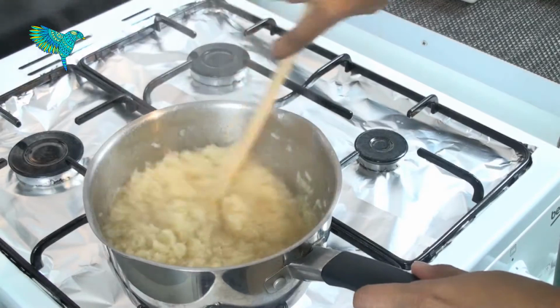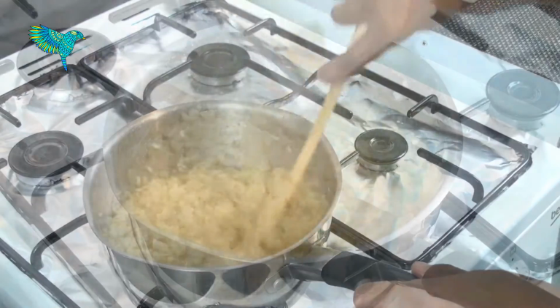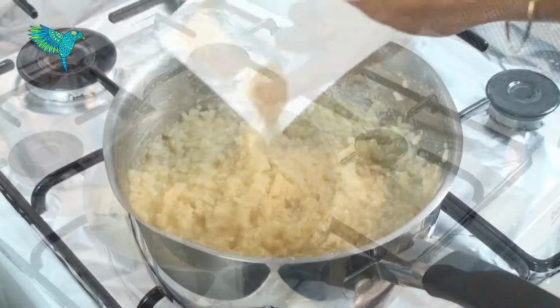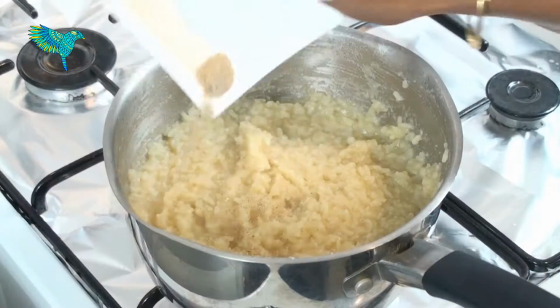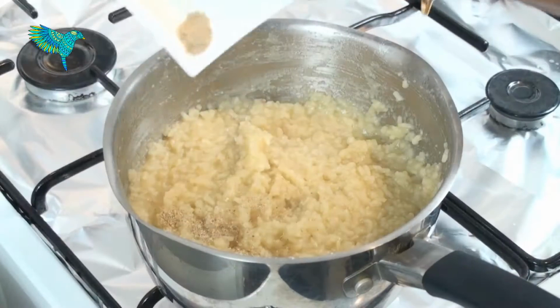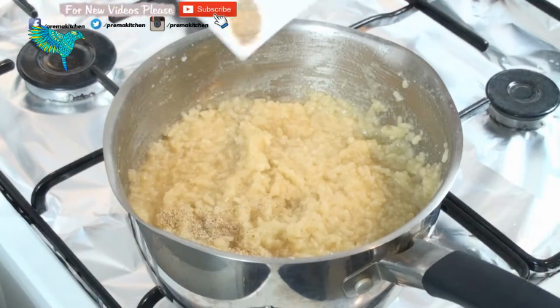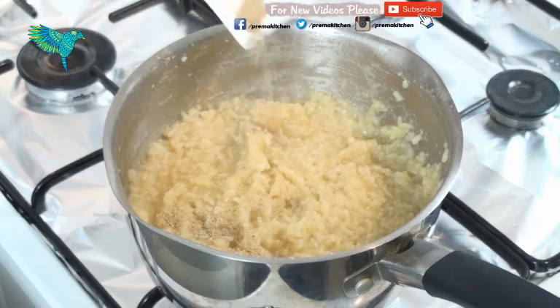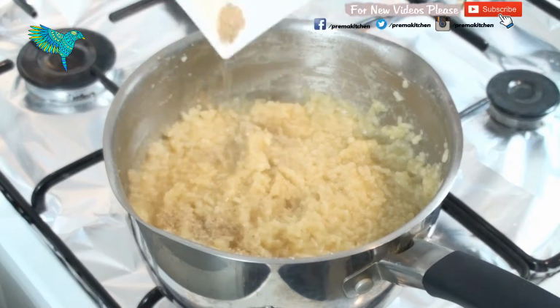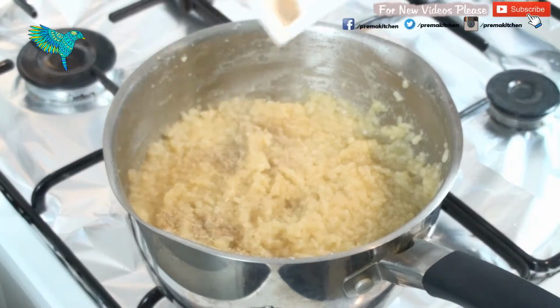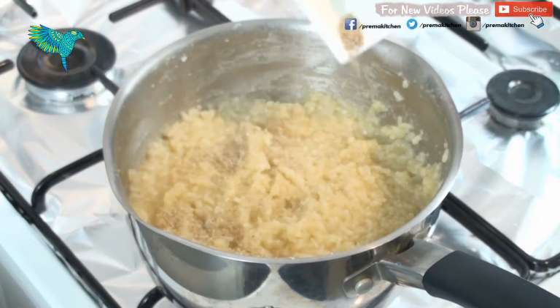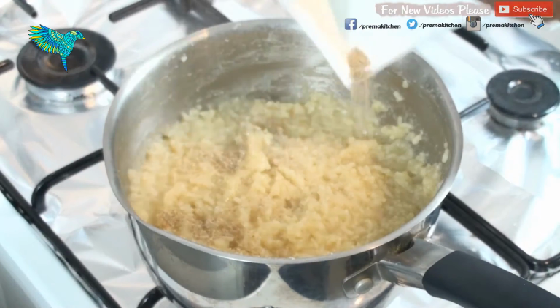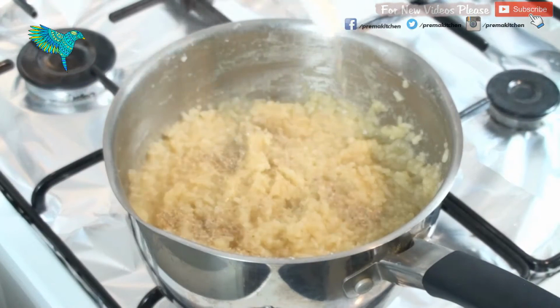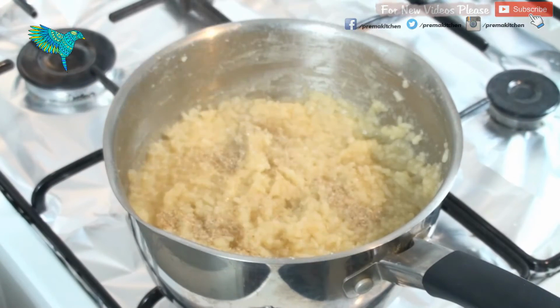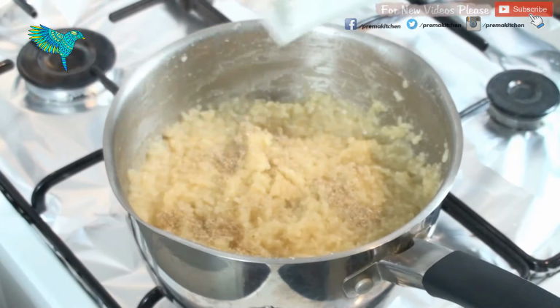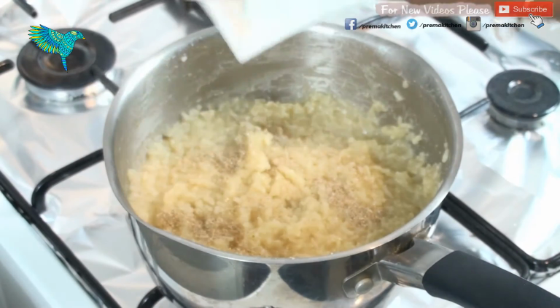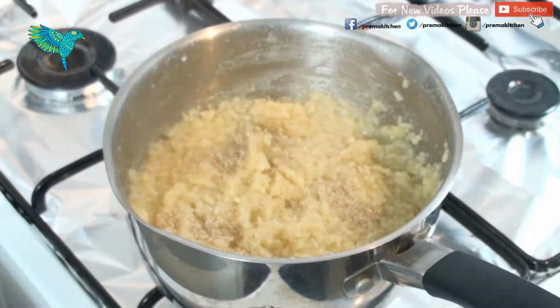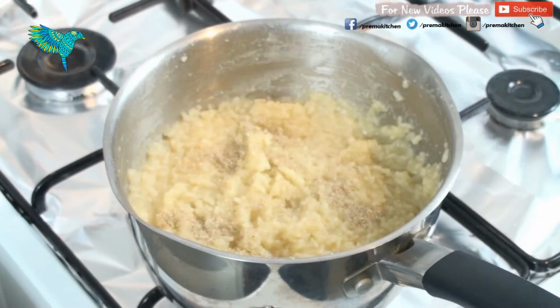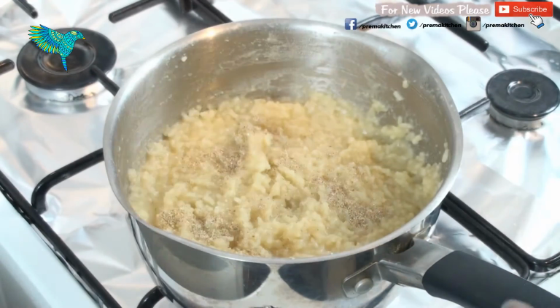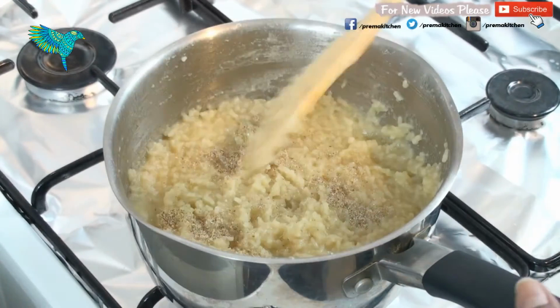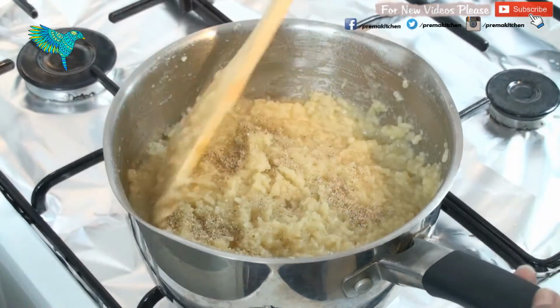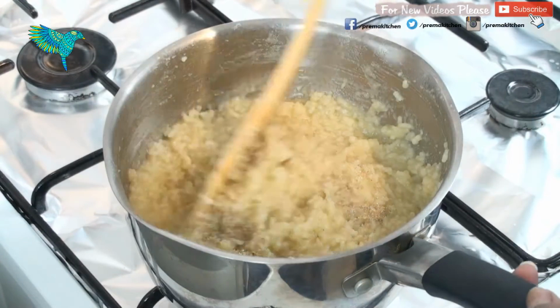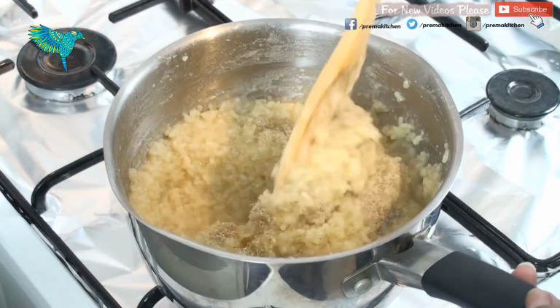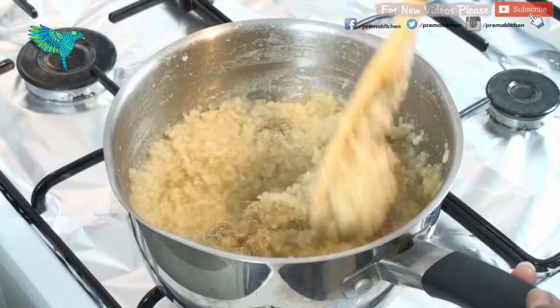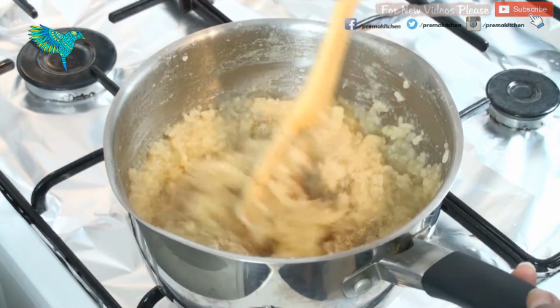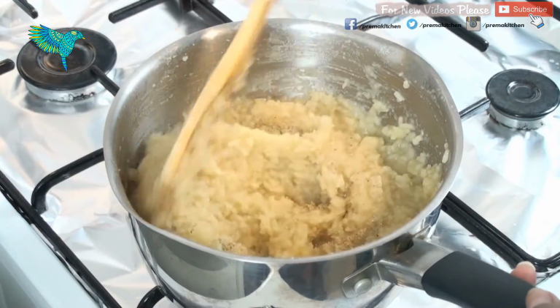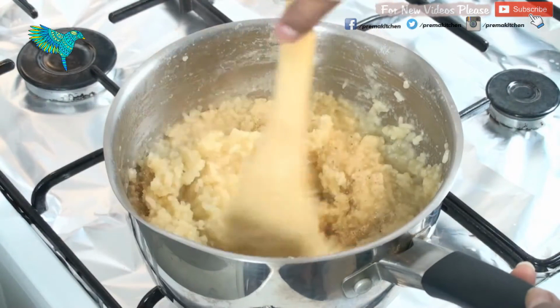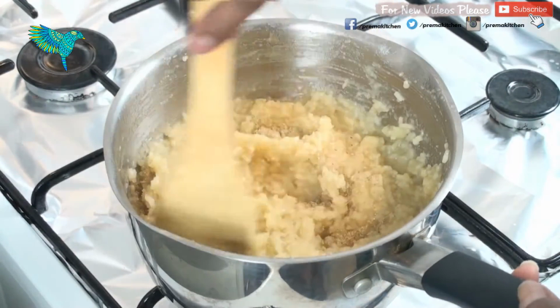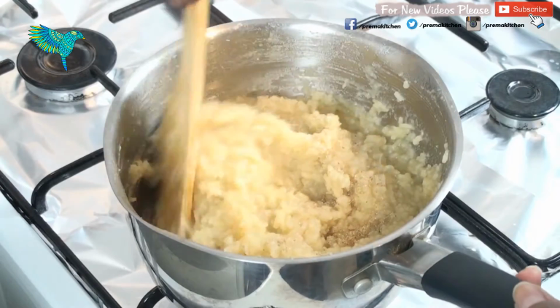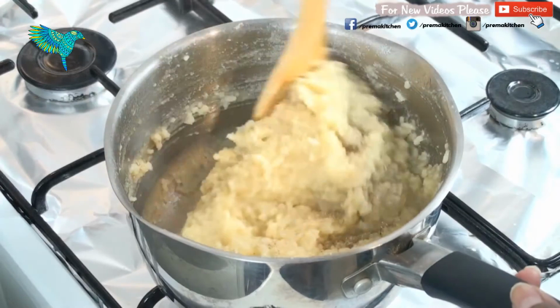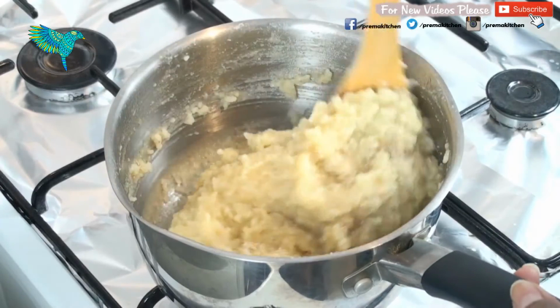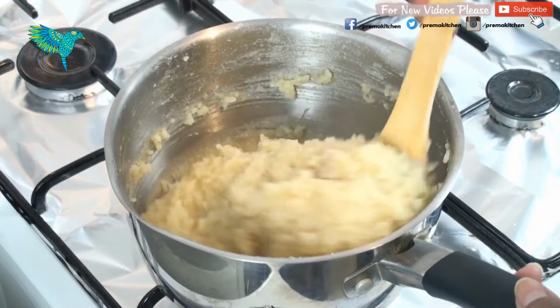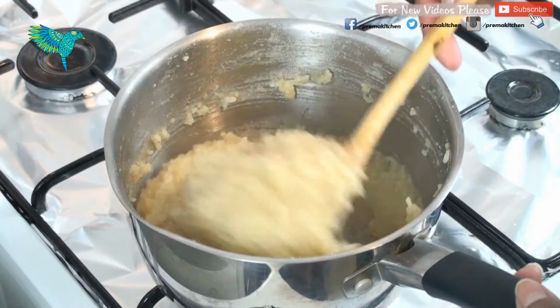Once a thick consistency is achieved, add cardamom powder to it and mix. Now switch off the stove.